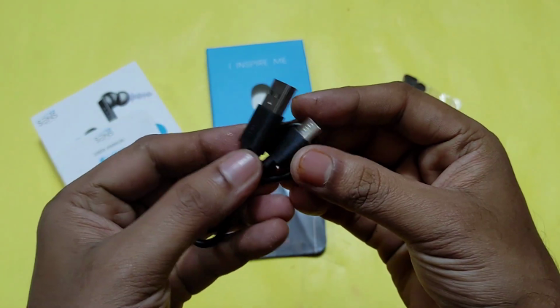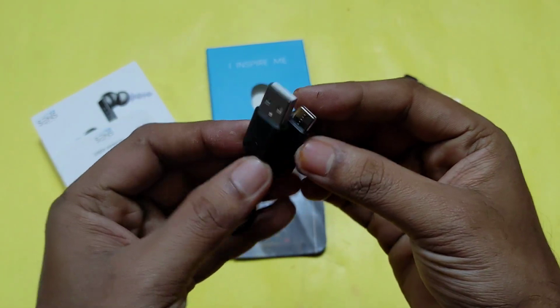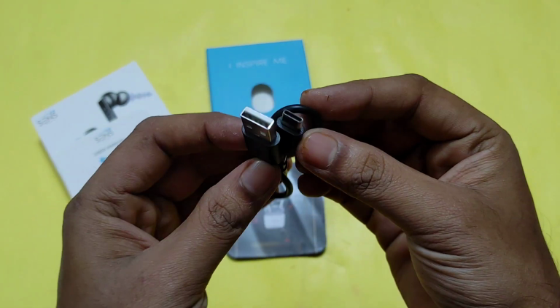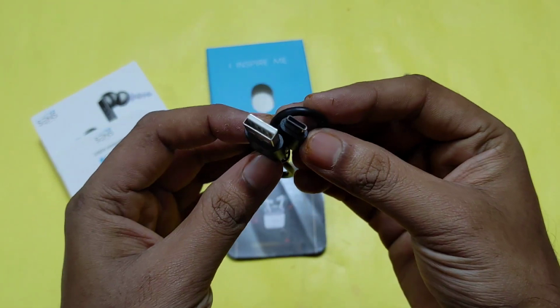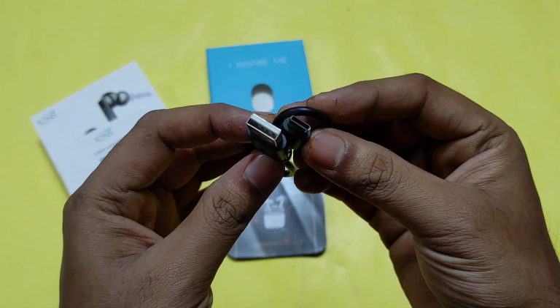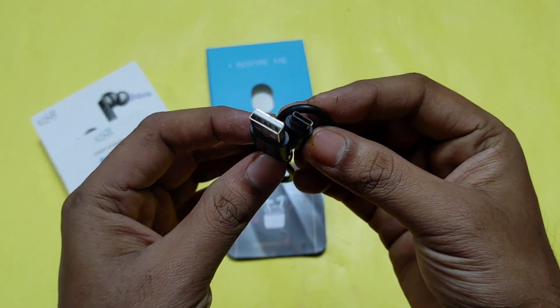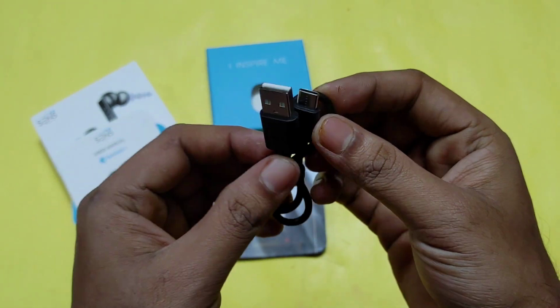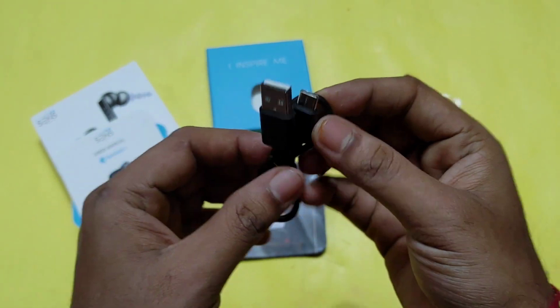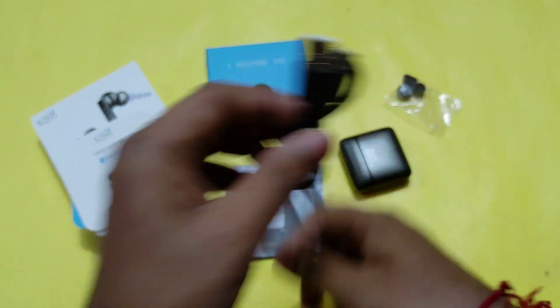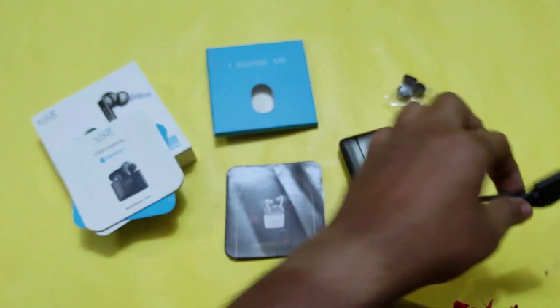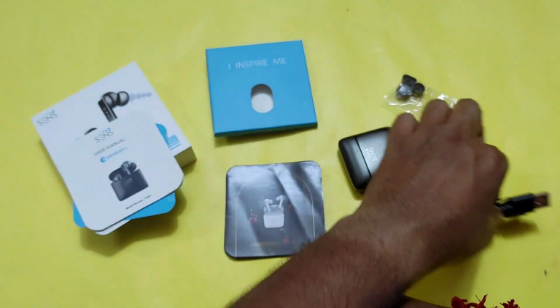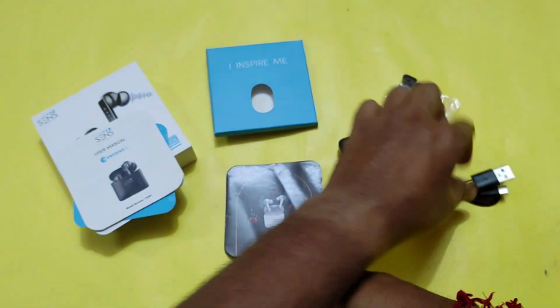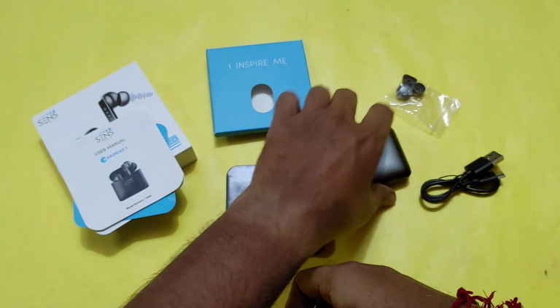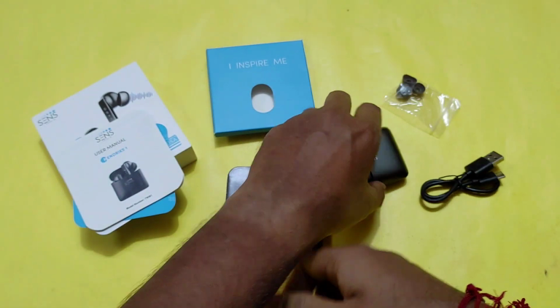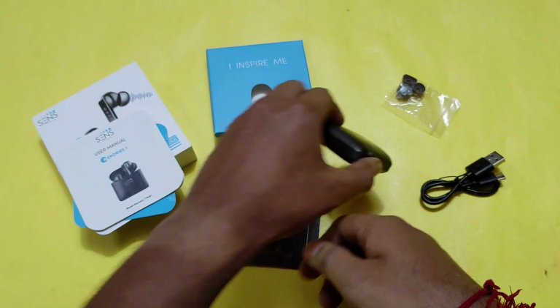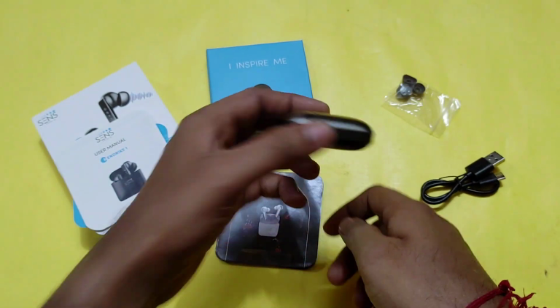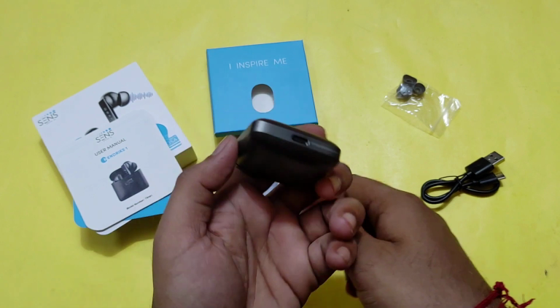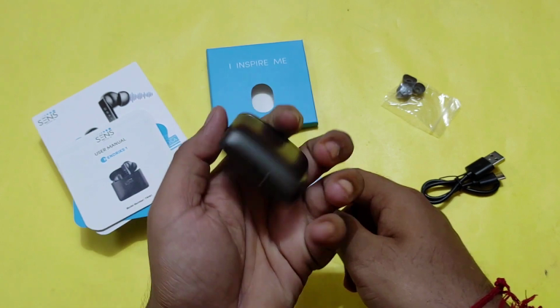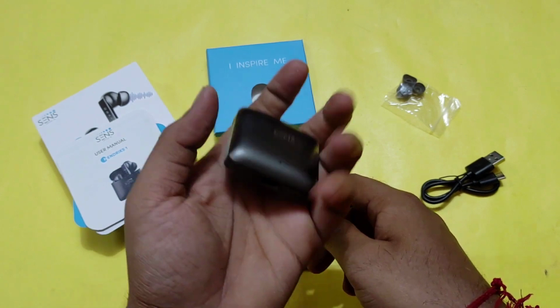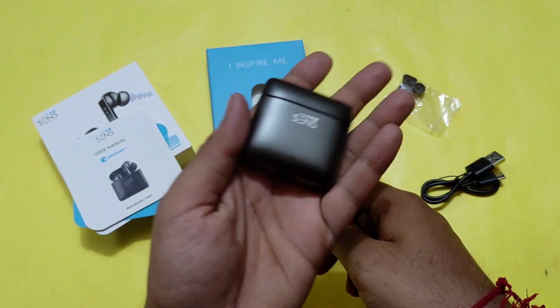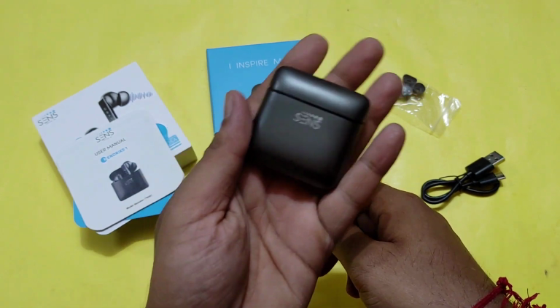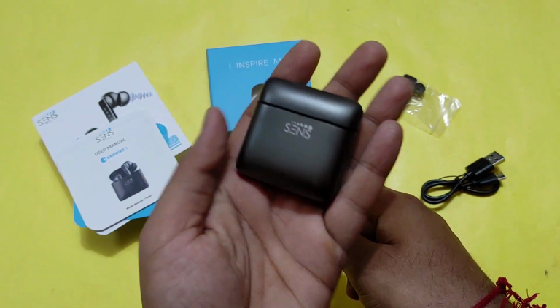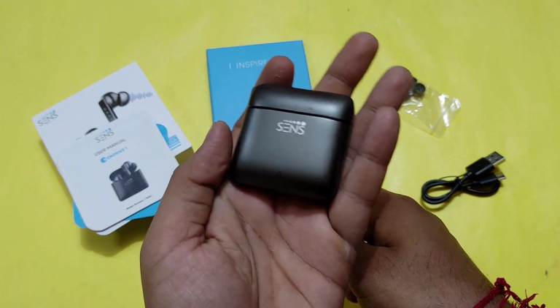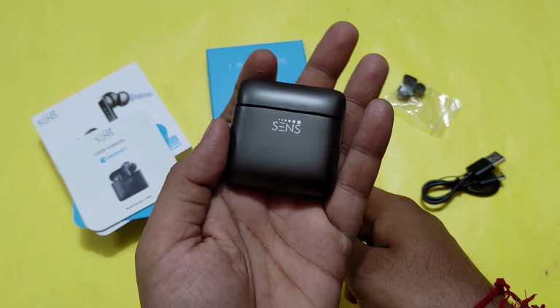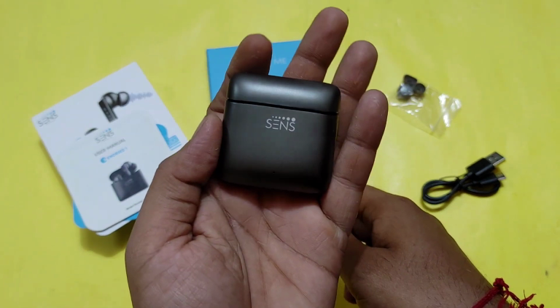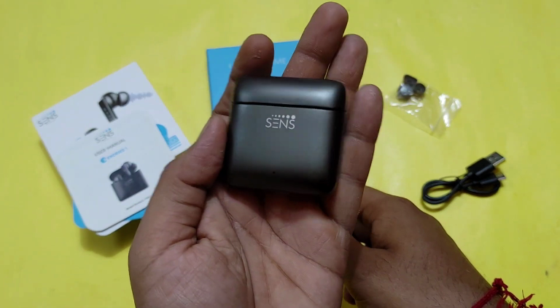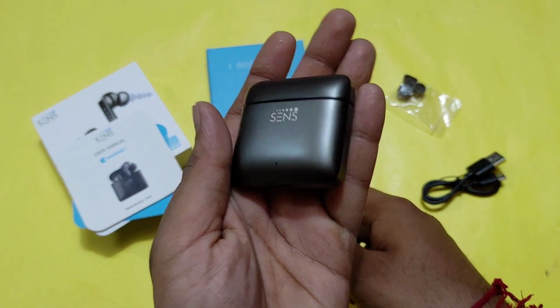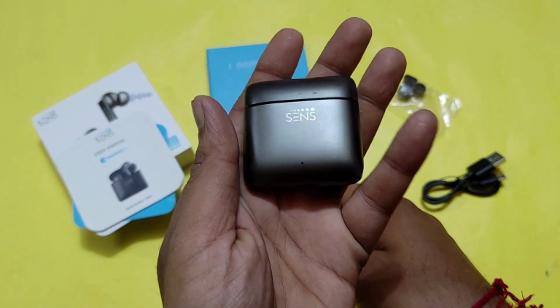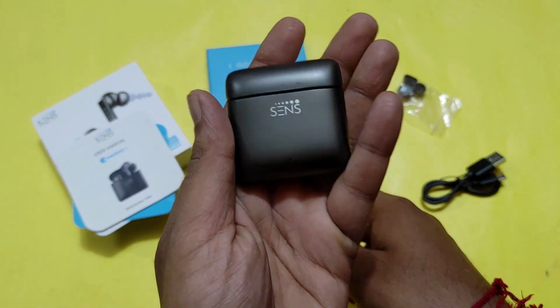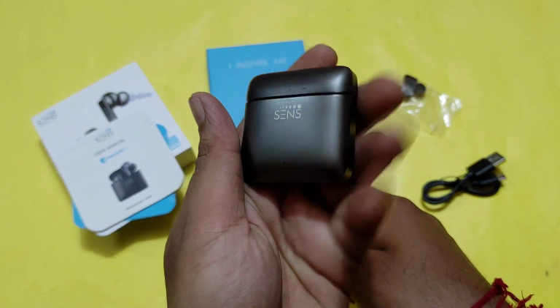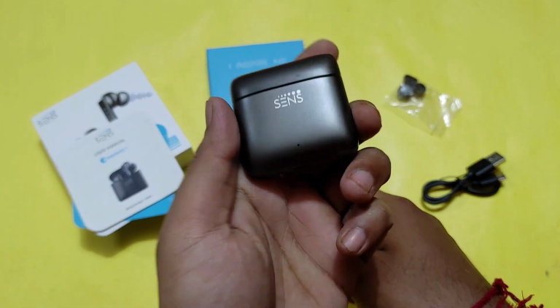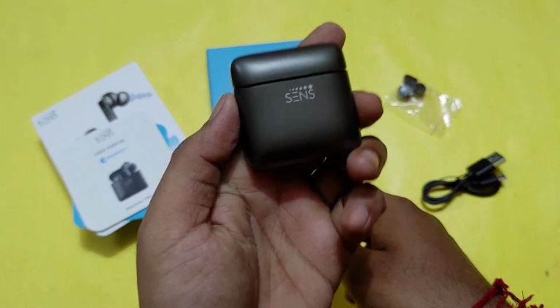This is a Type-C cable for charging, and here is our Sens Hendrix One.